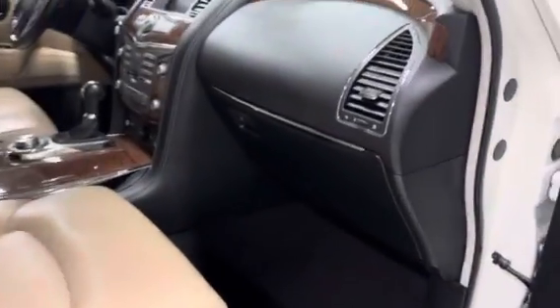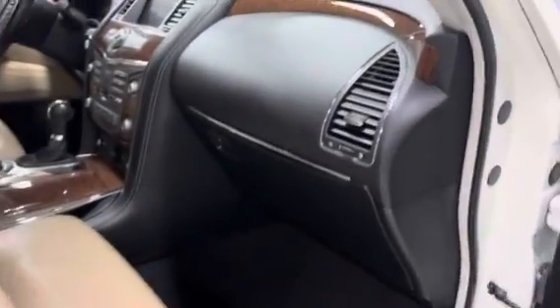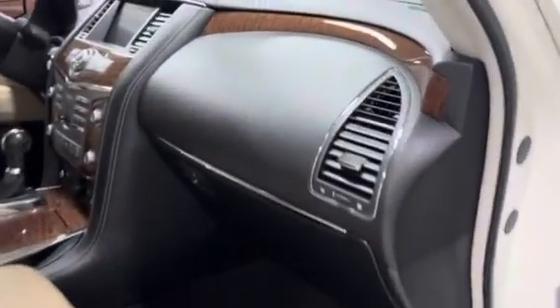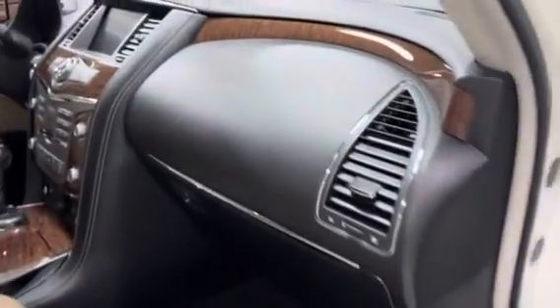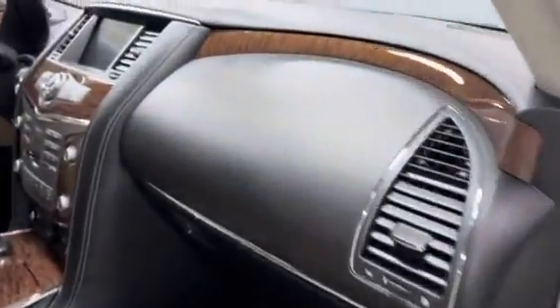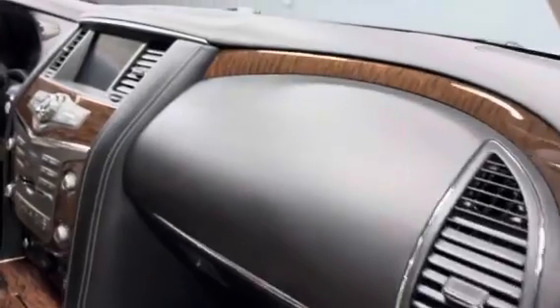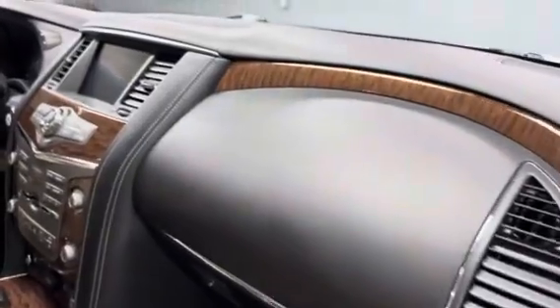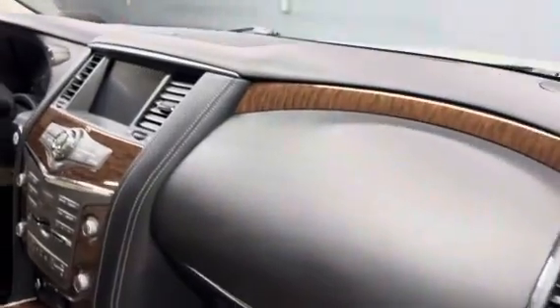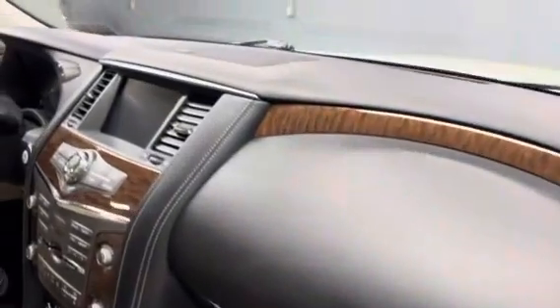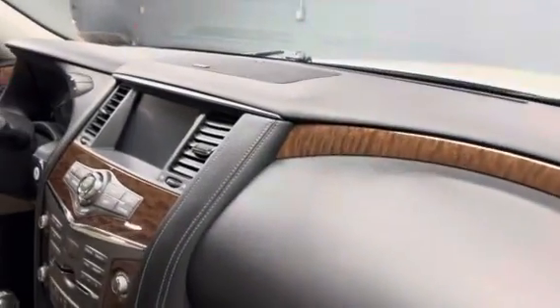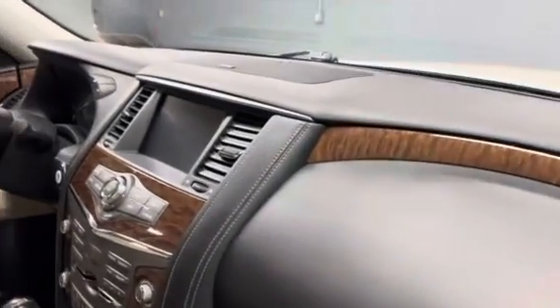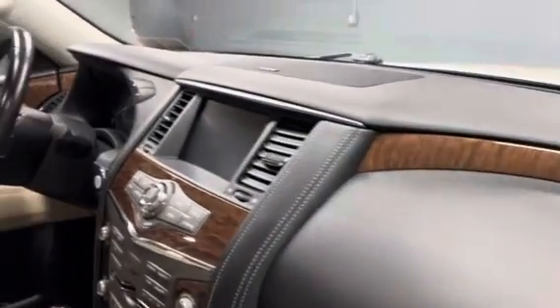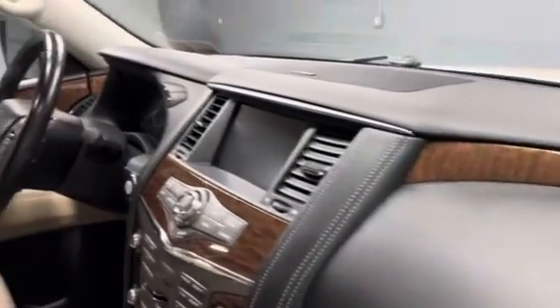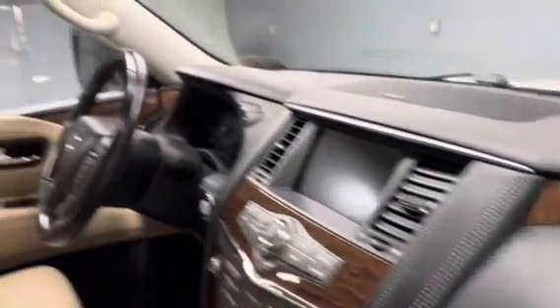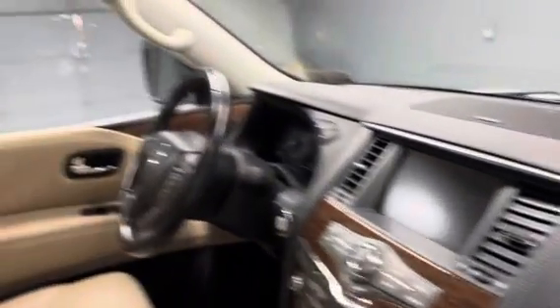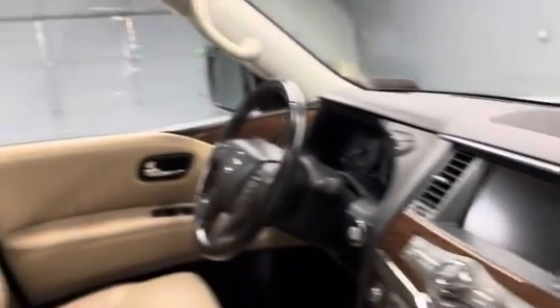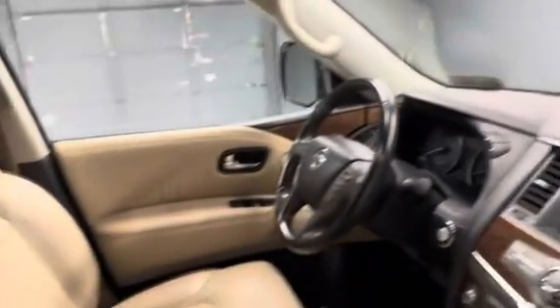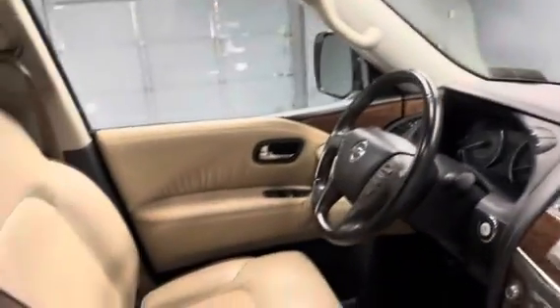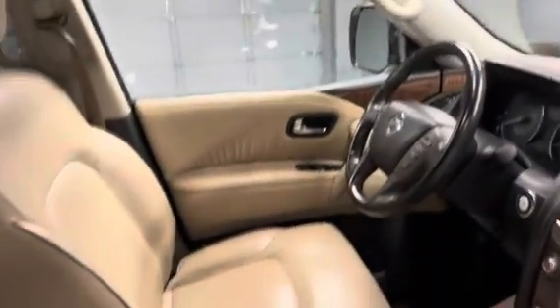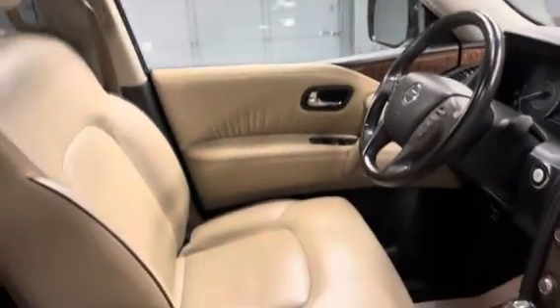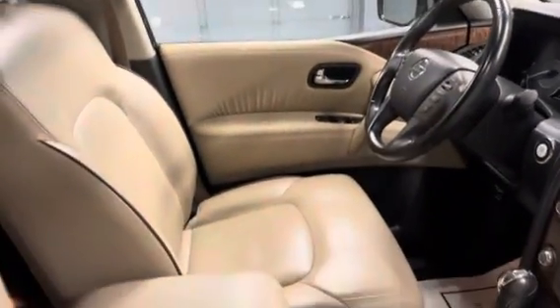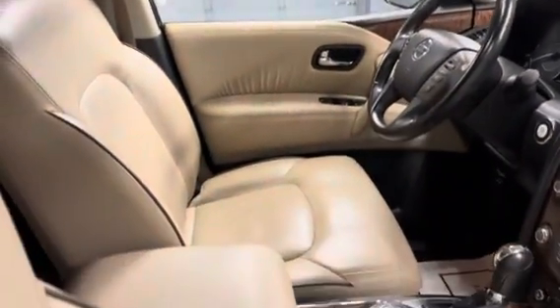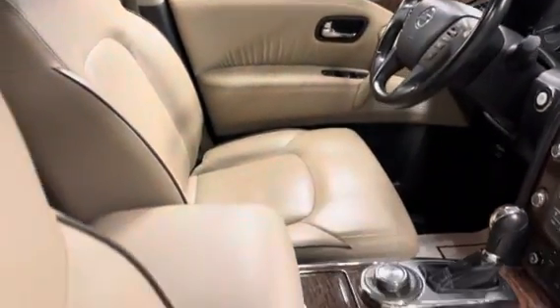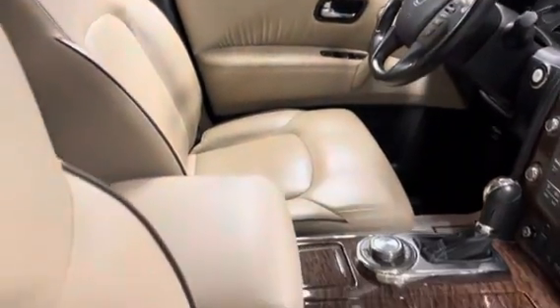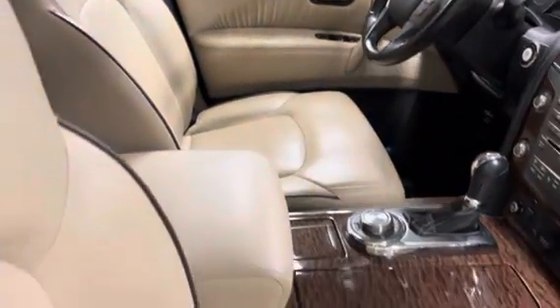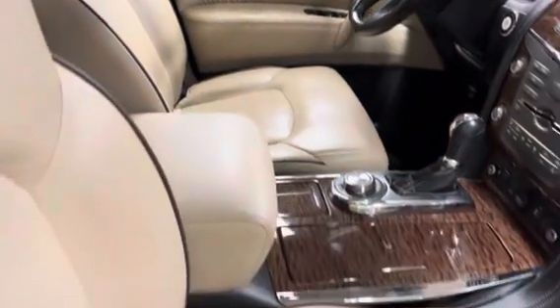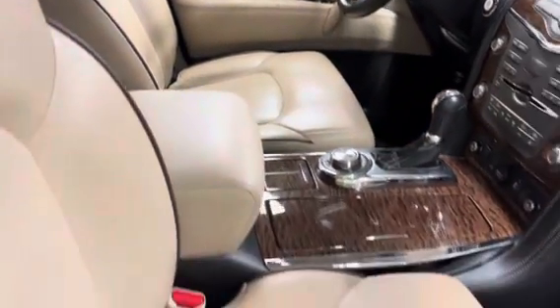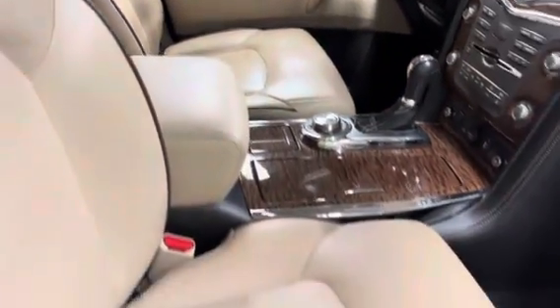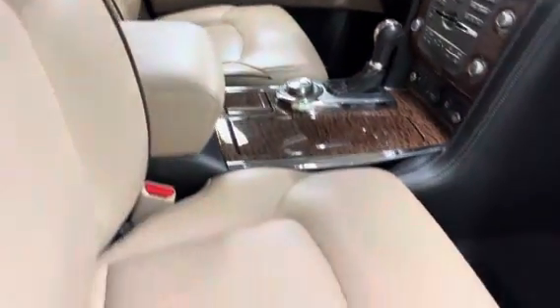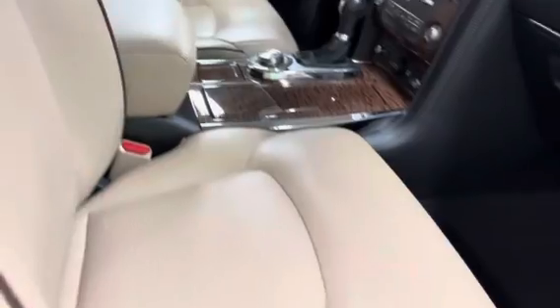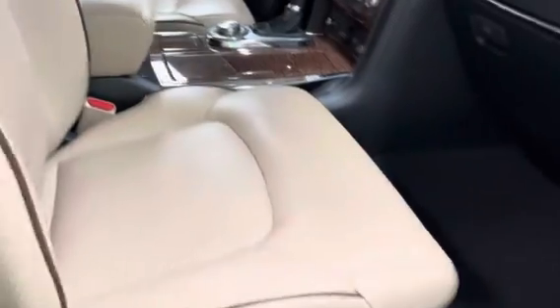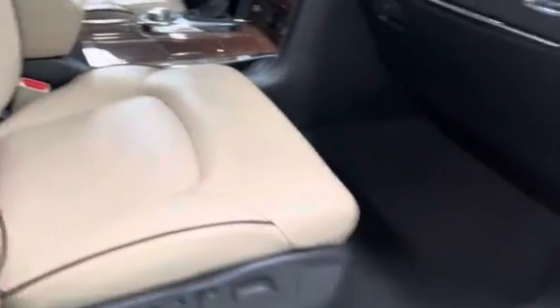Great safety features. Bose sound system. Navigation. Hot and cooled memory seating. Heated steering wheel.